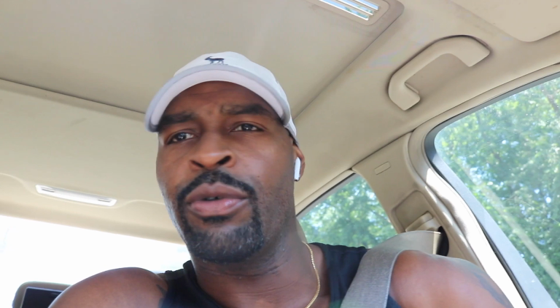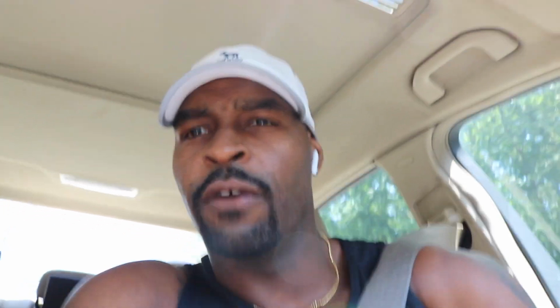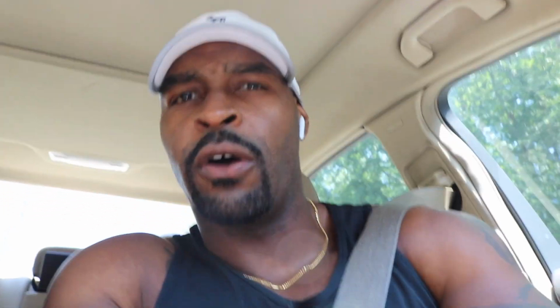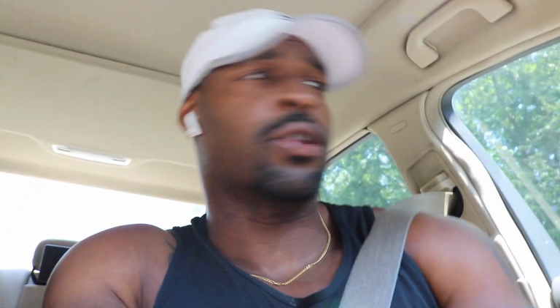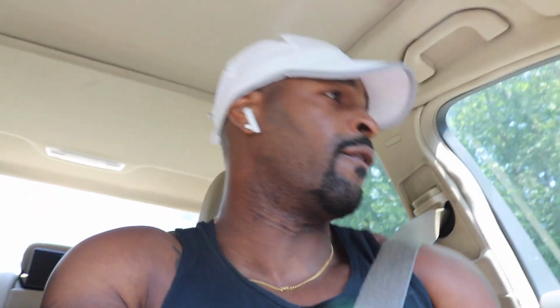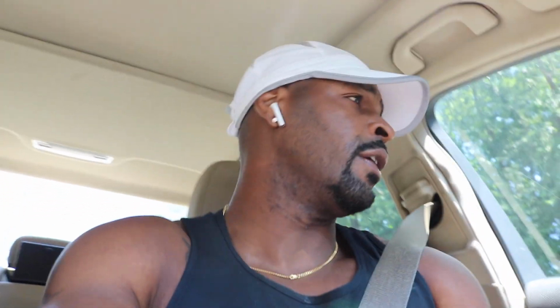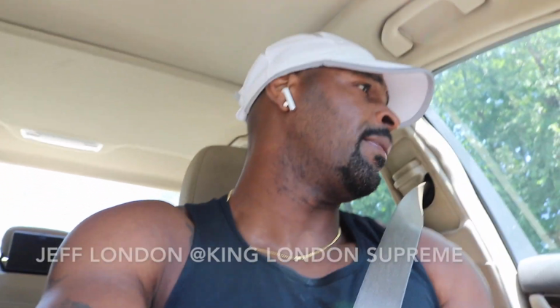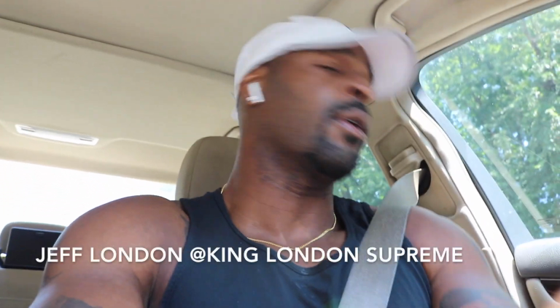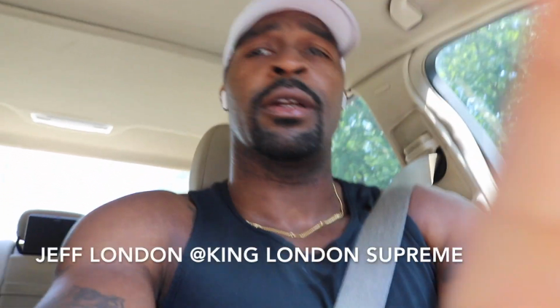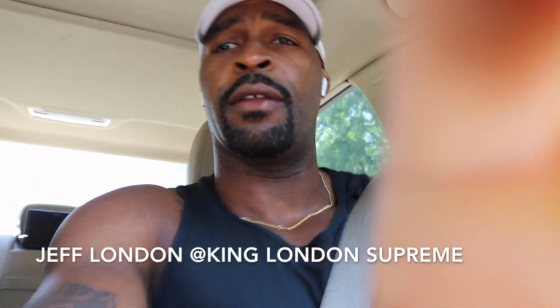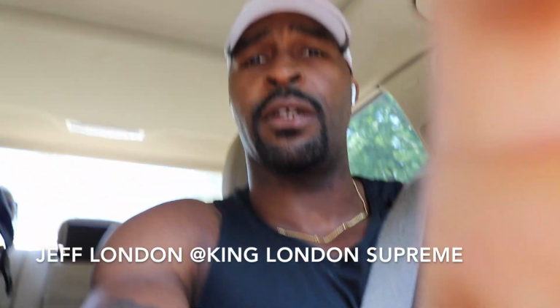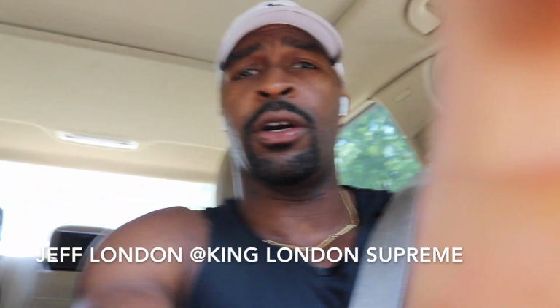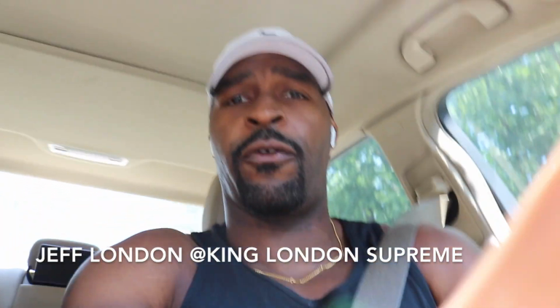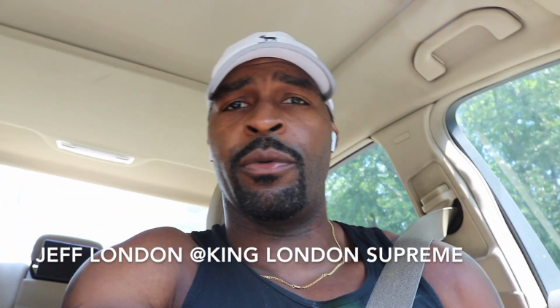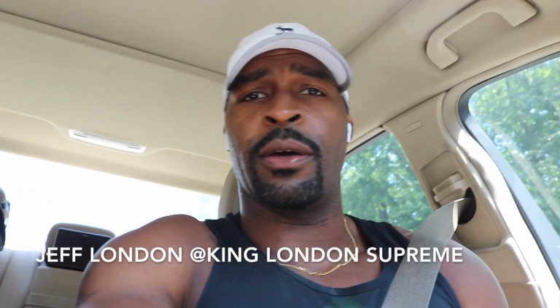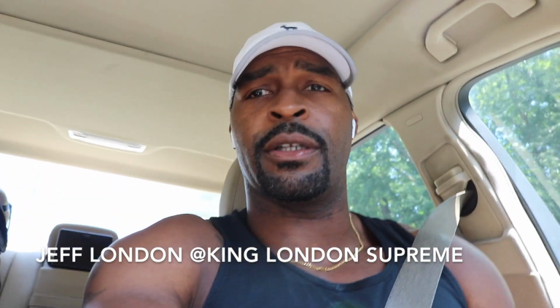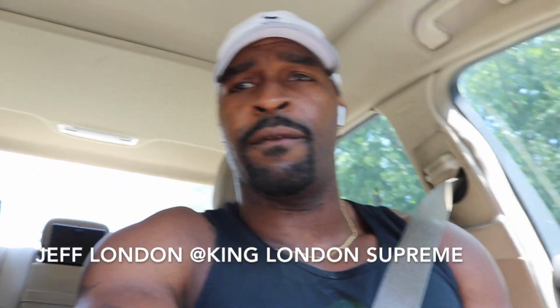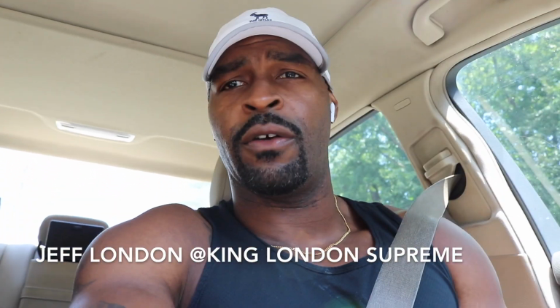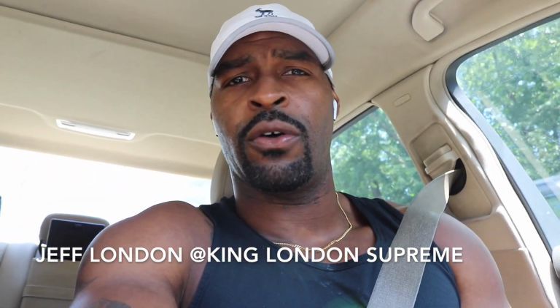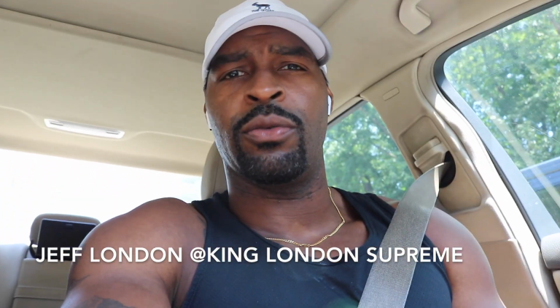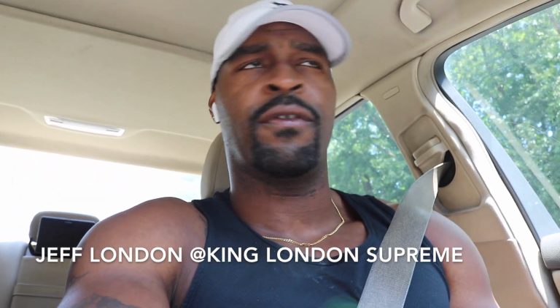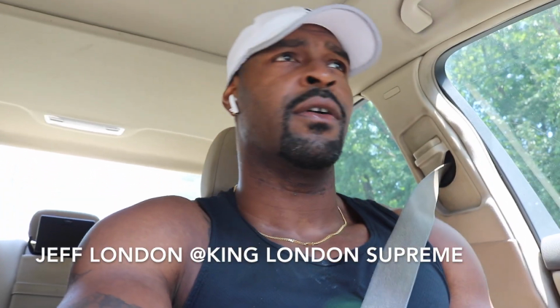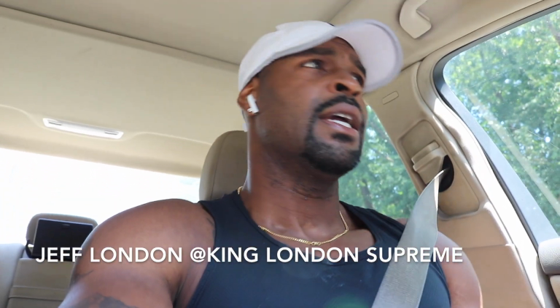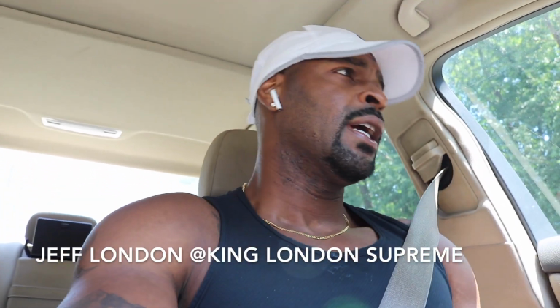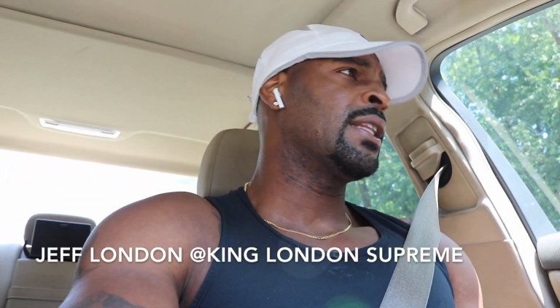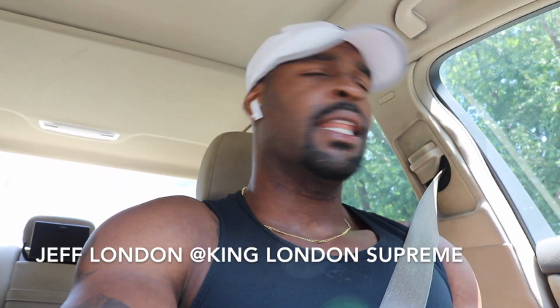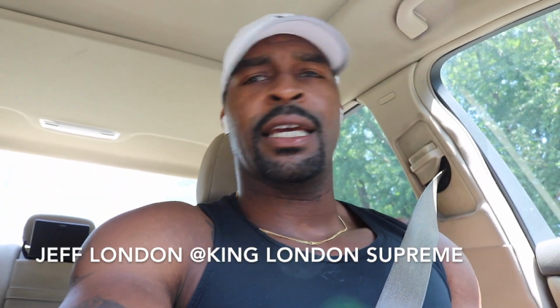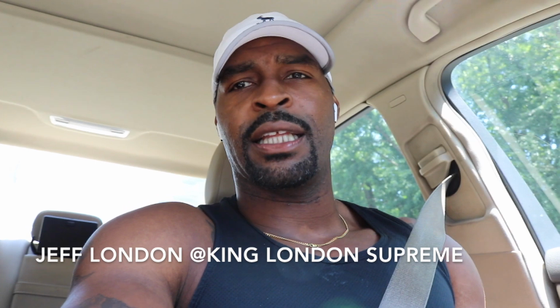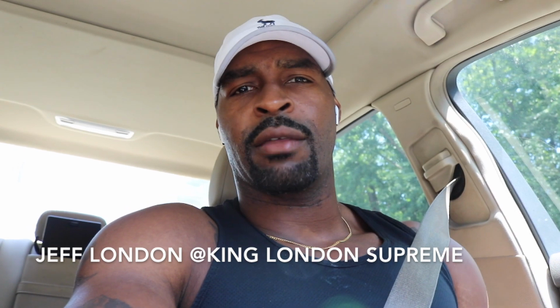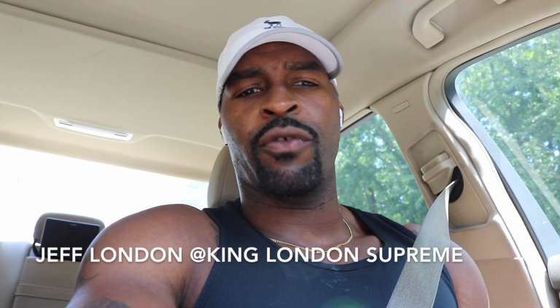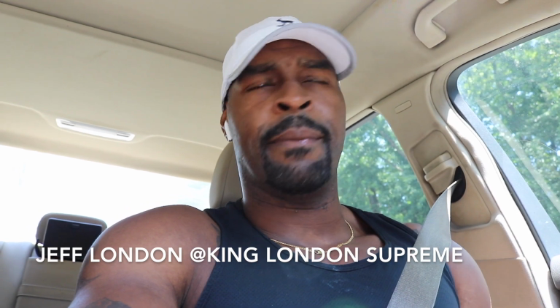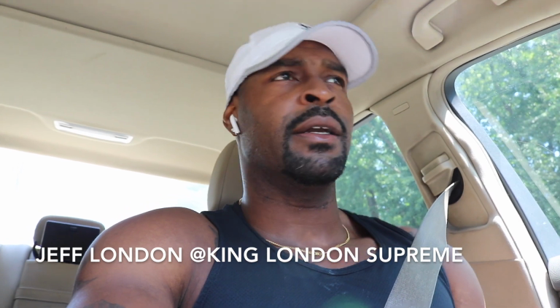Hey, what's good, folks? Jeff London back with another video. Before we jump into the video, folks, do me a favor — hit that like and subscribe button.